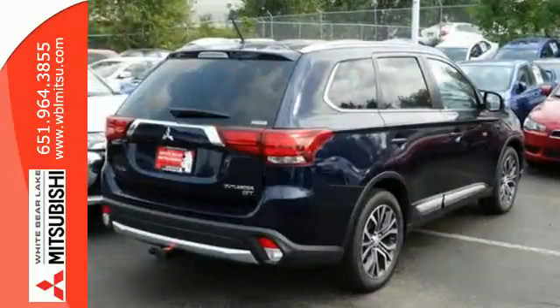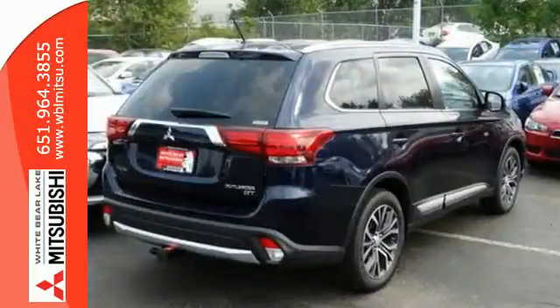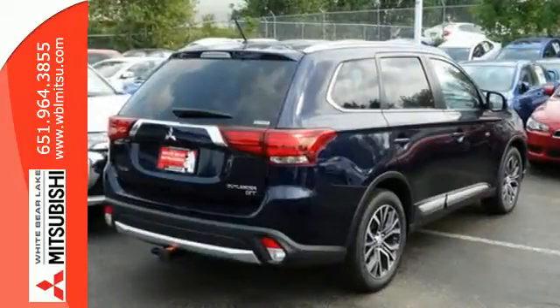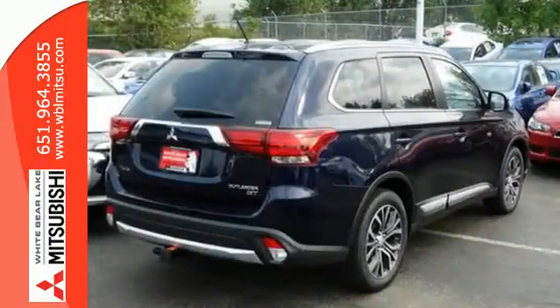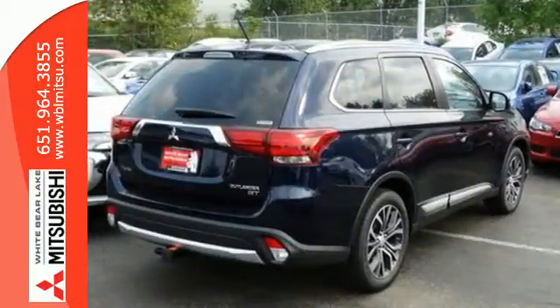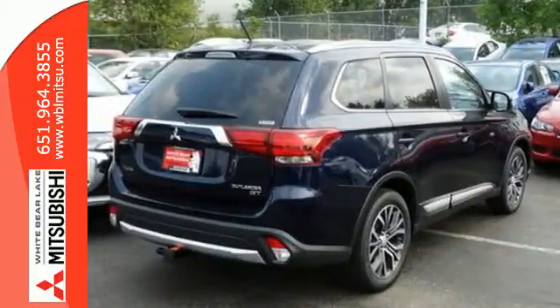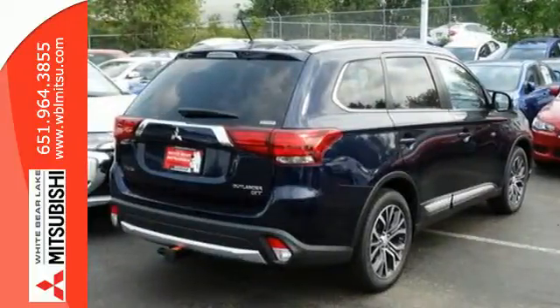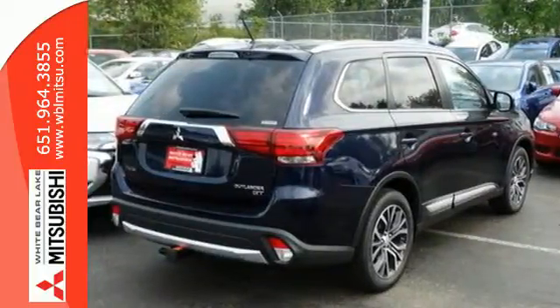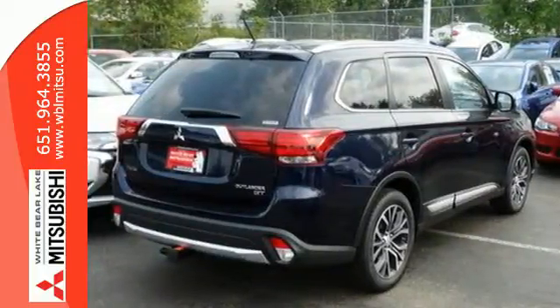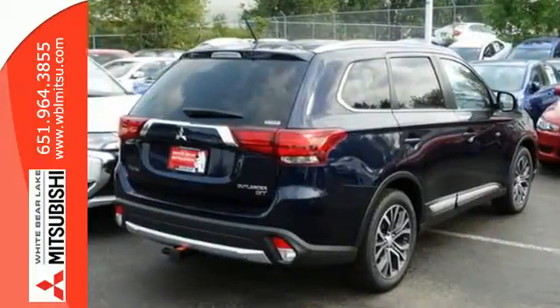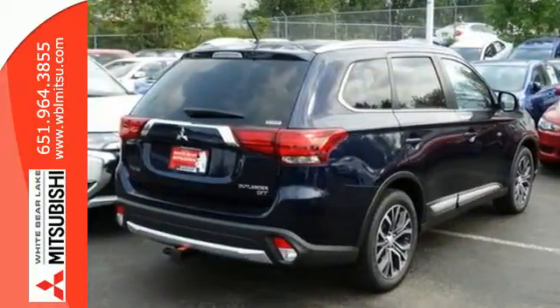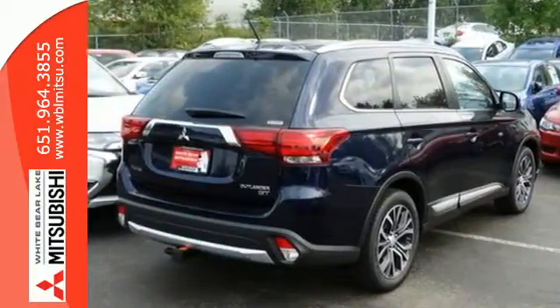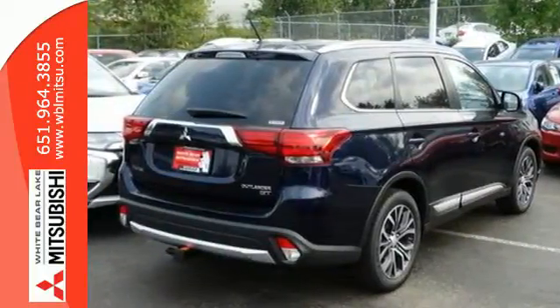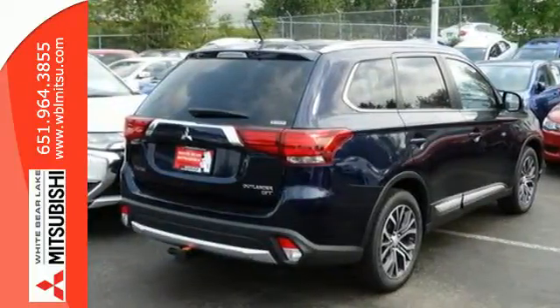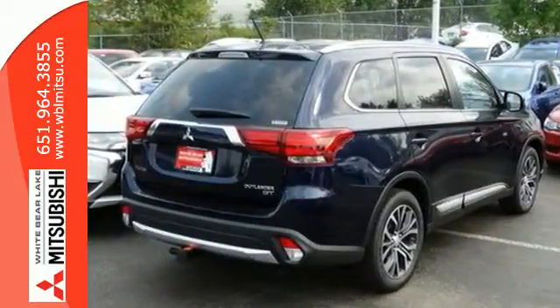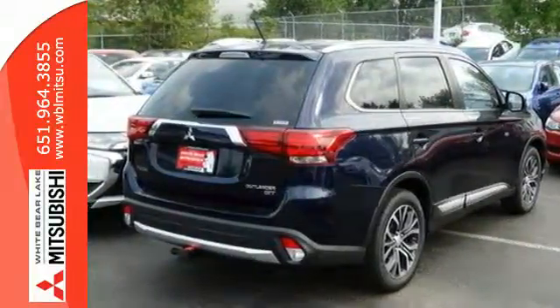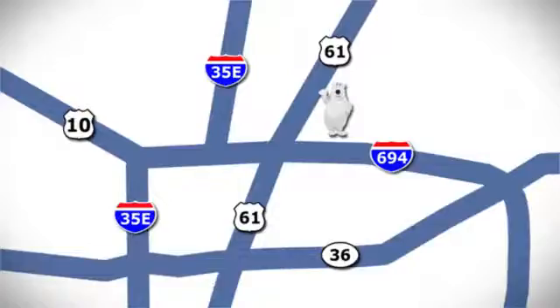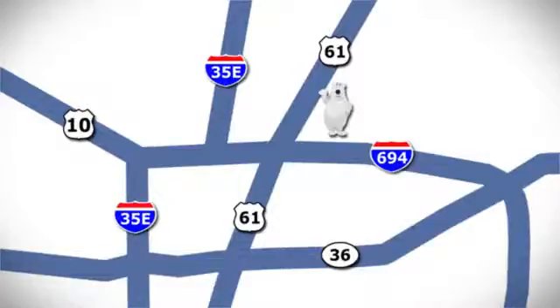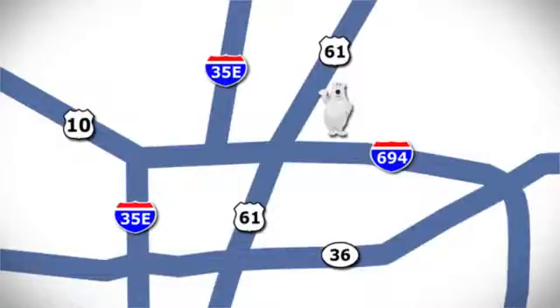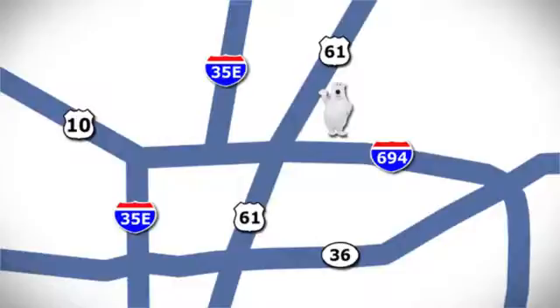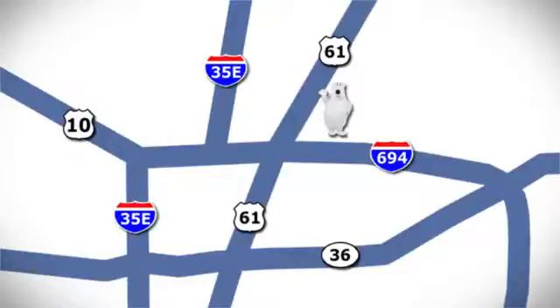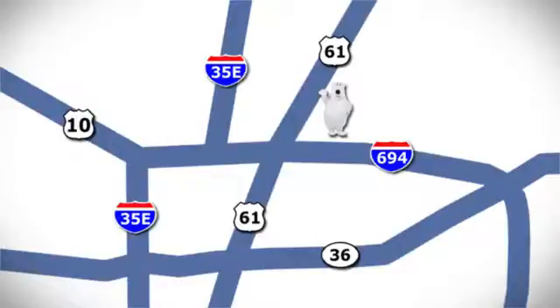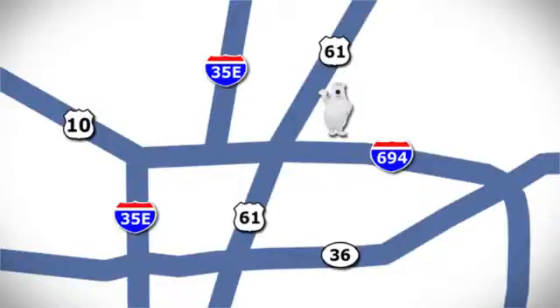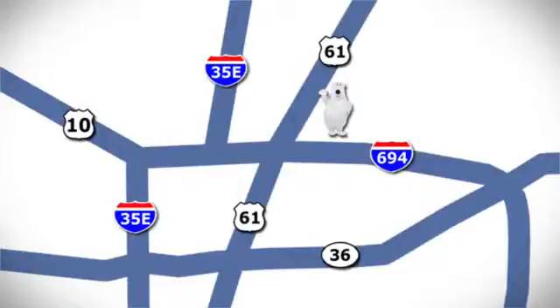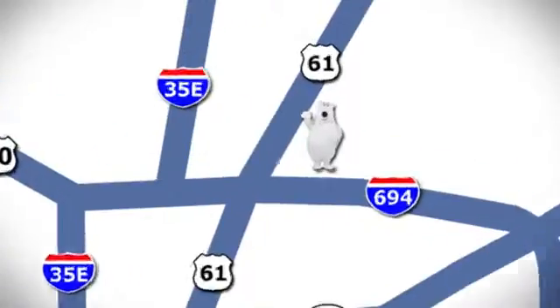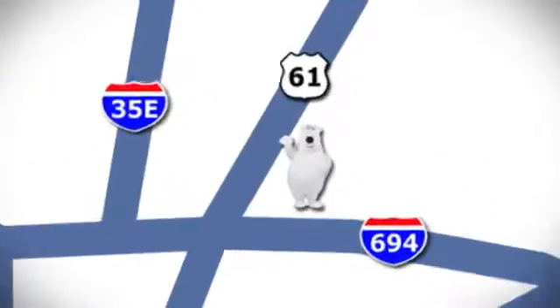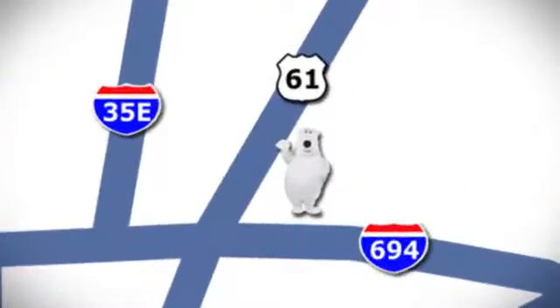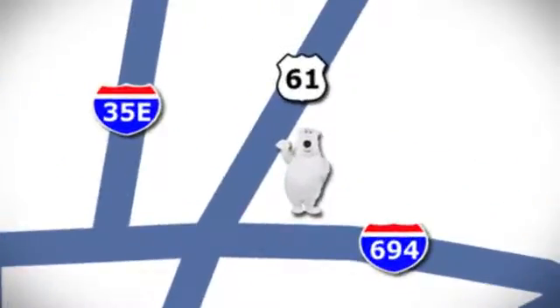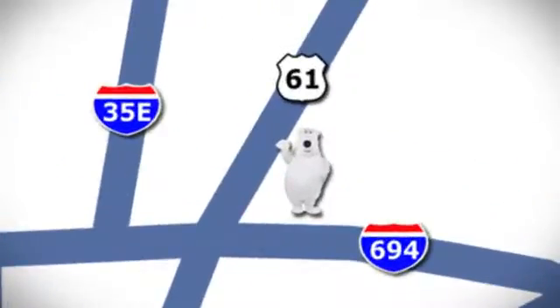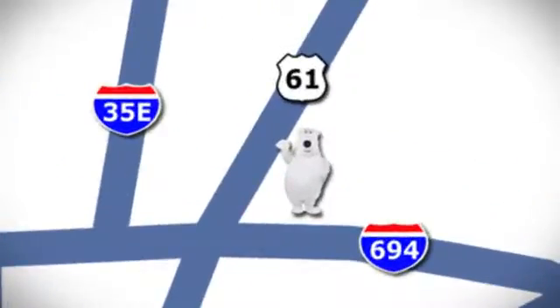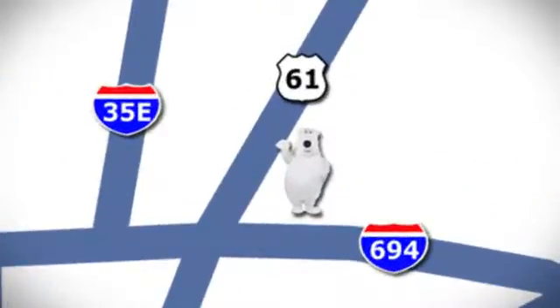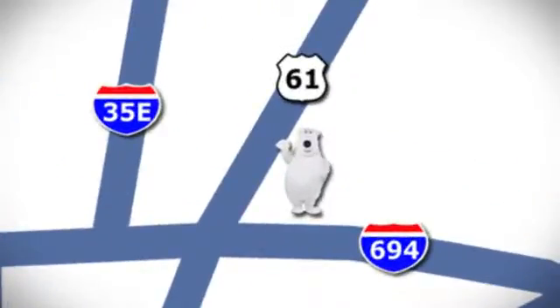Come in for a test drive. We're conveniently located at 3400 Highway 61 North in White Bear Lake, Minnesota.